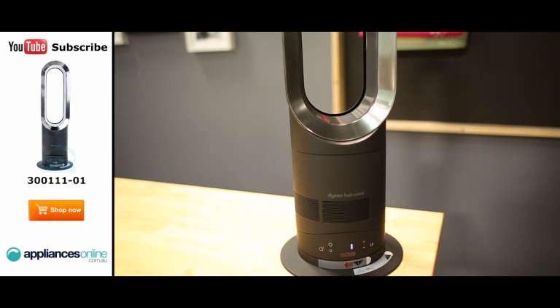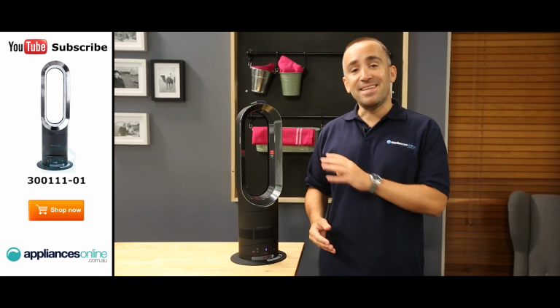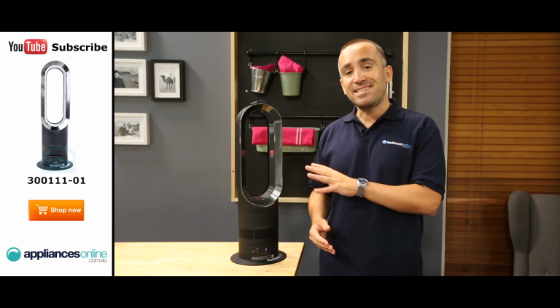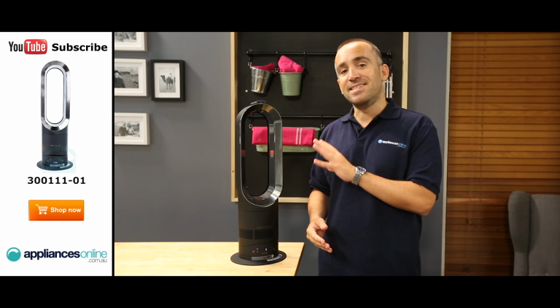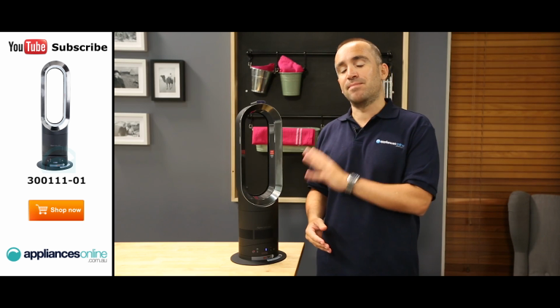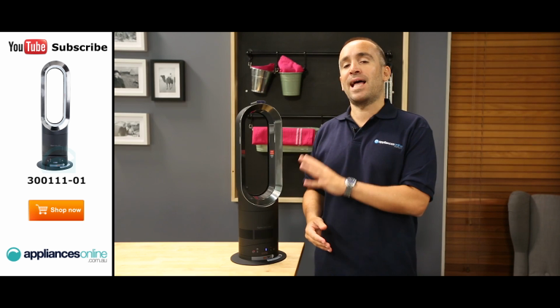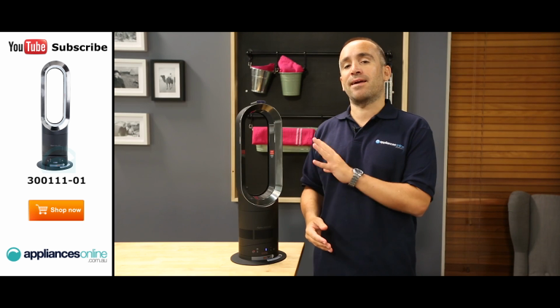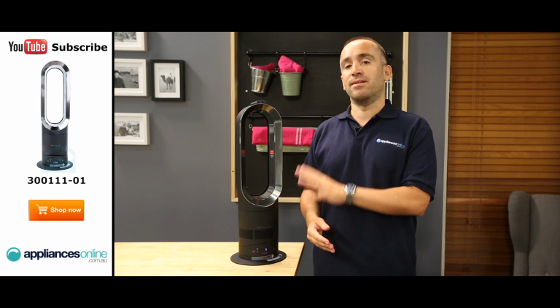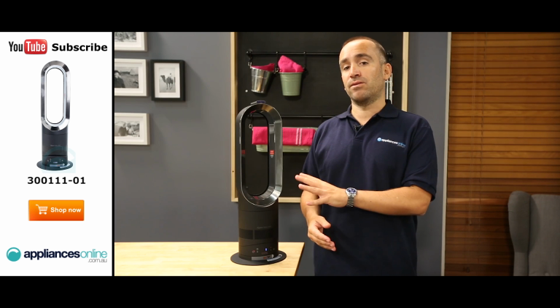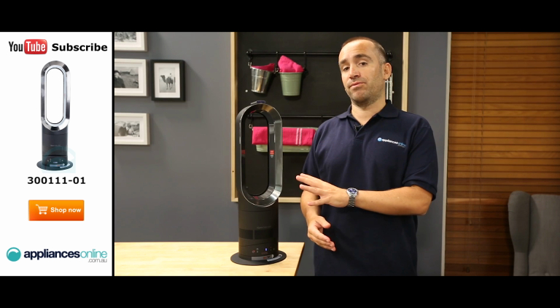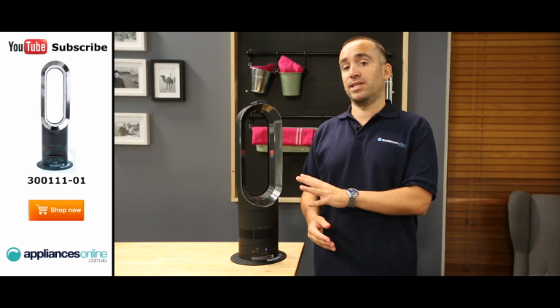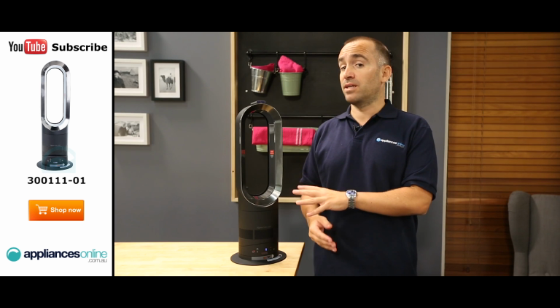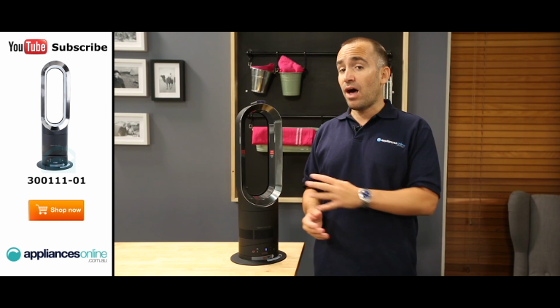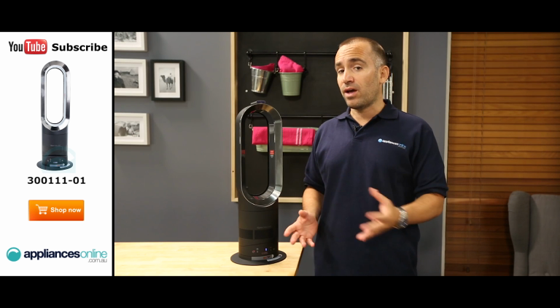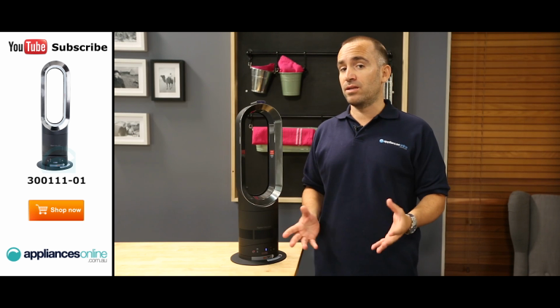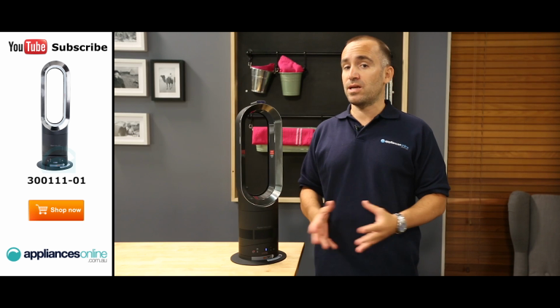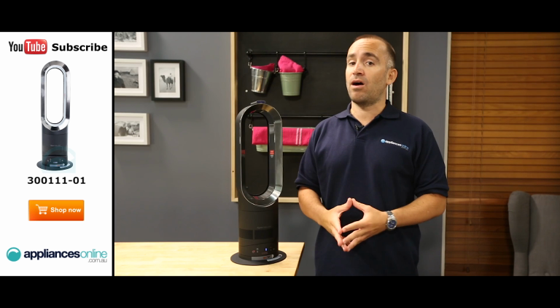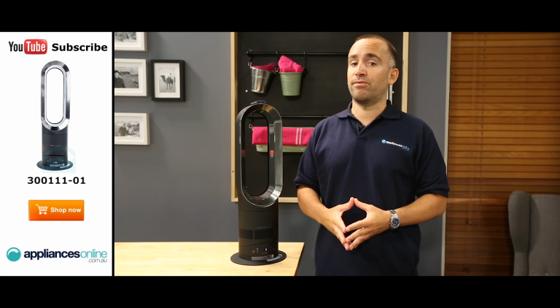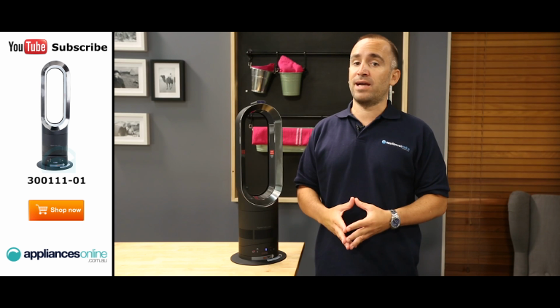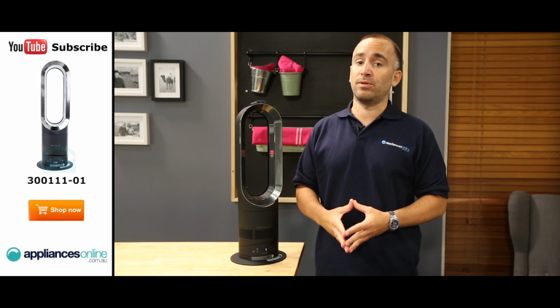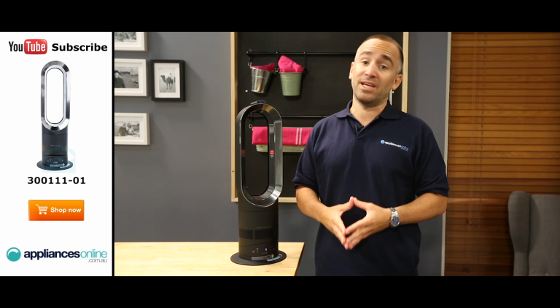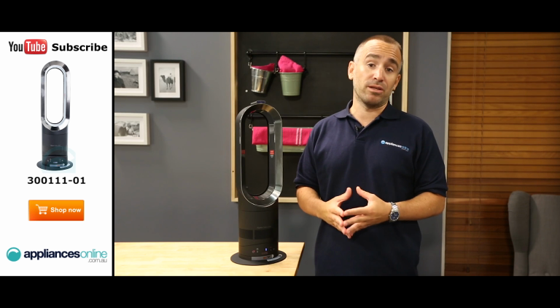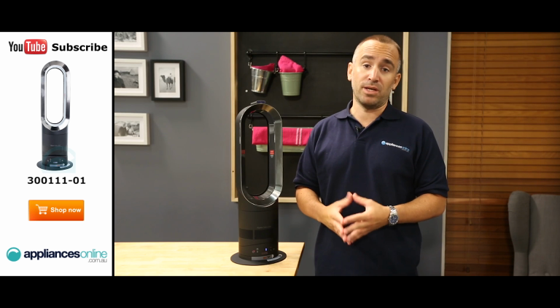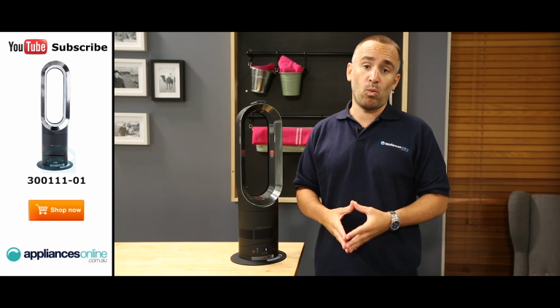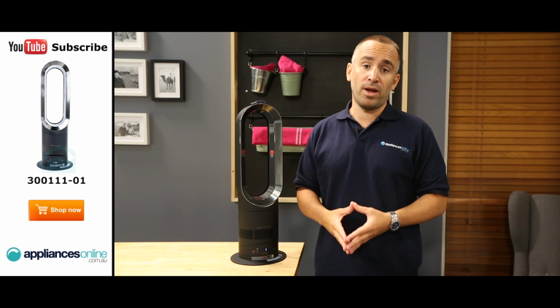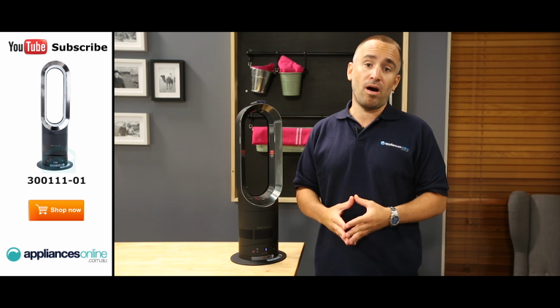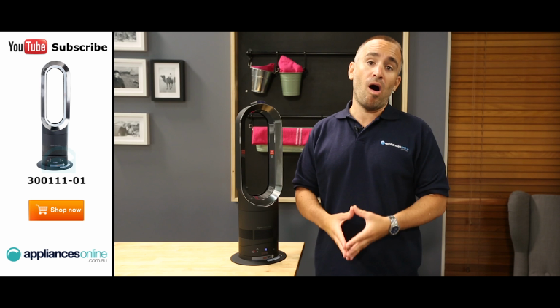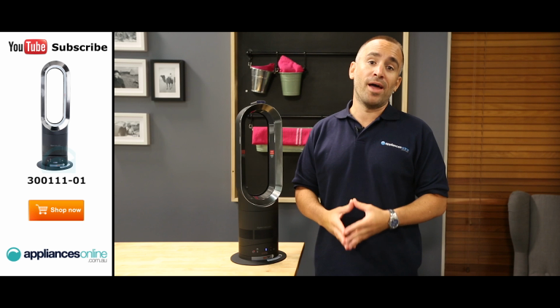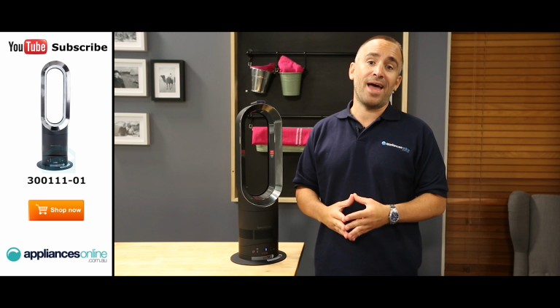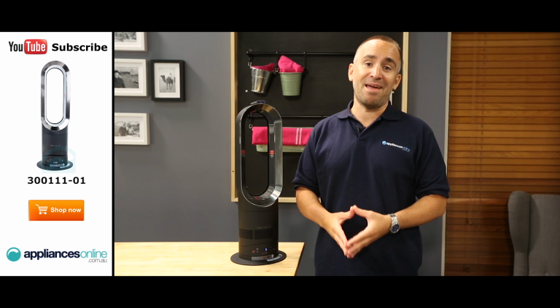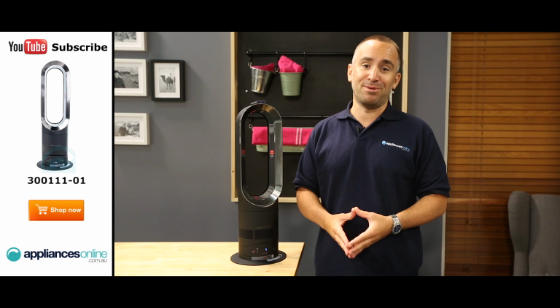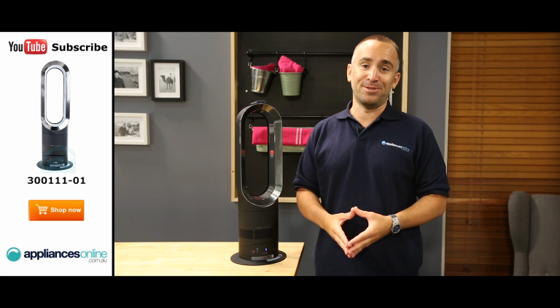This is the black and nickel finish, and other colours are available, including white, iron and blue.